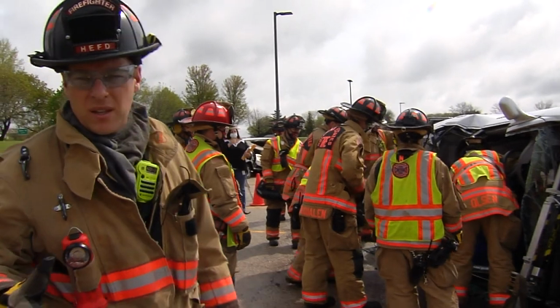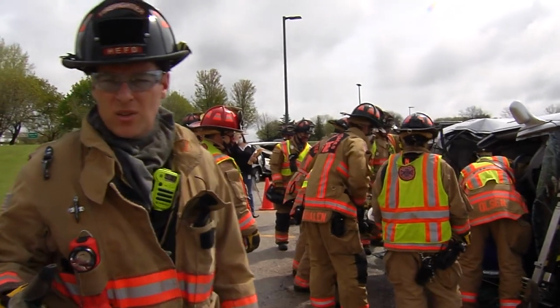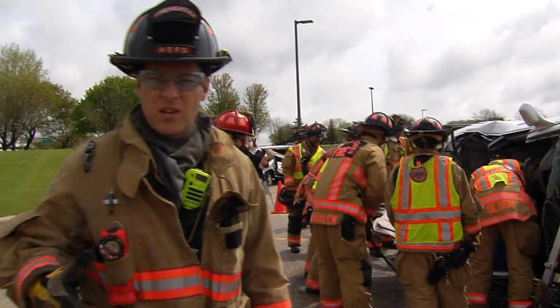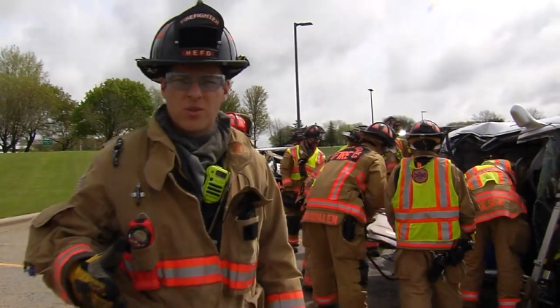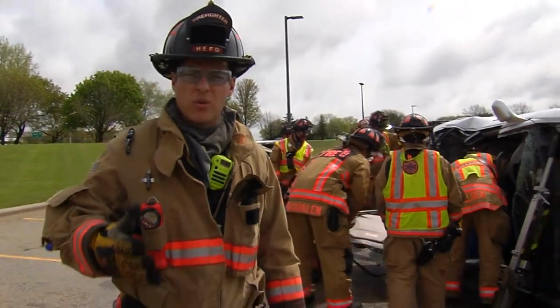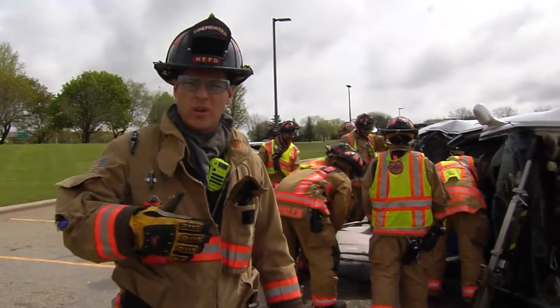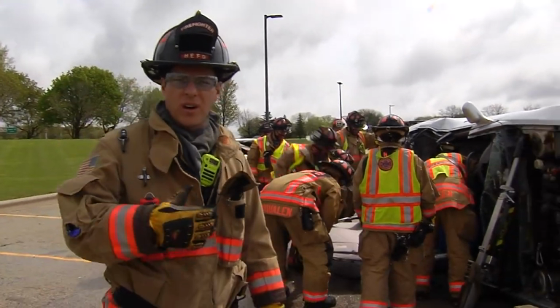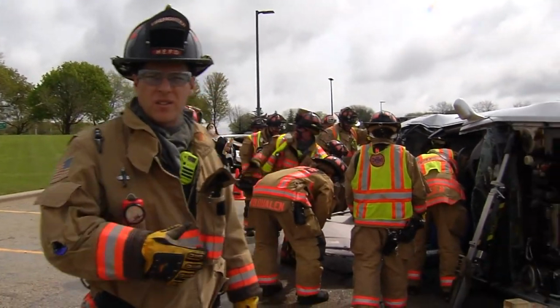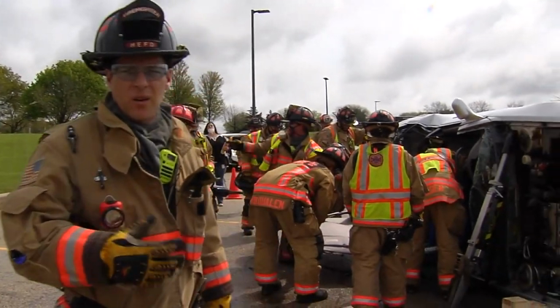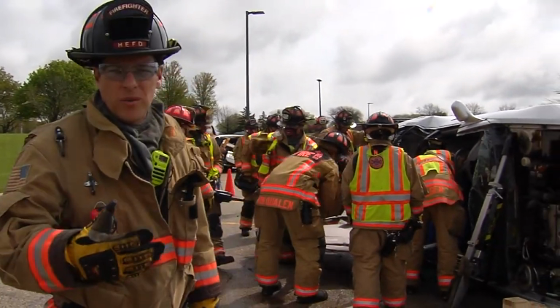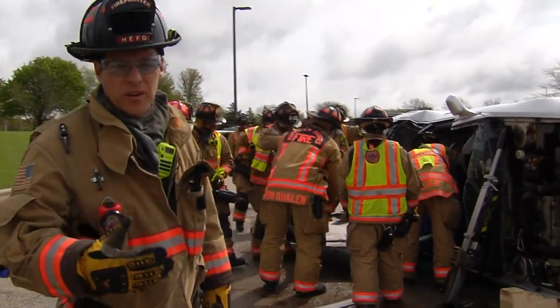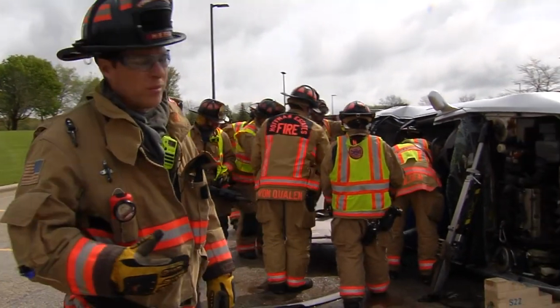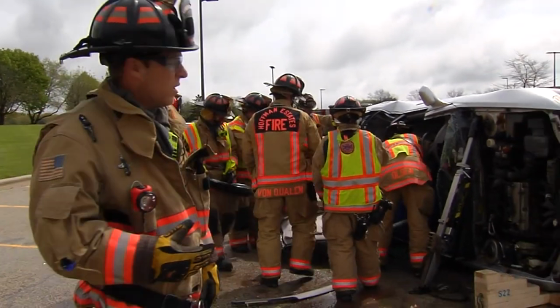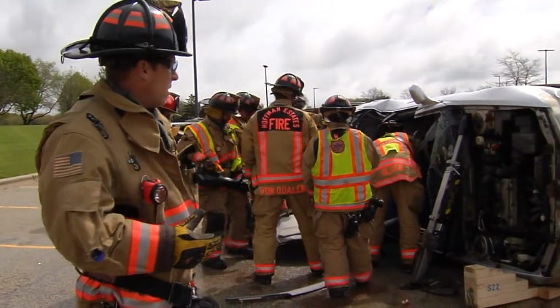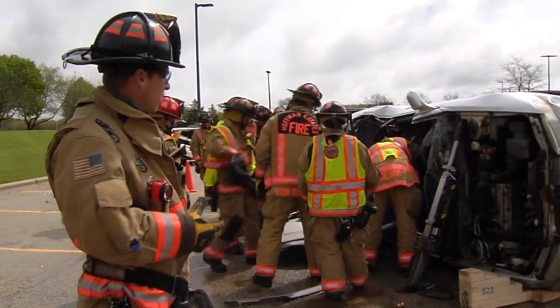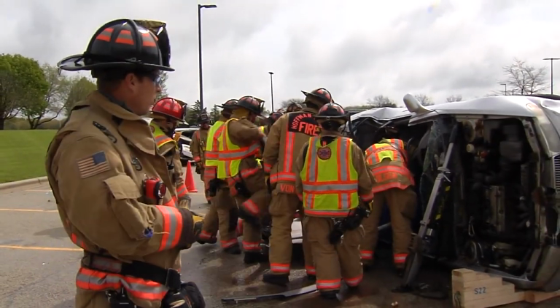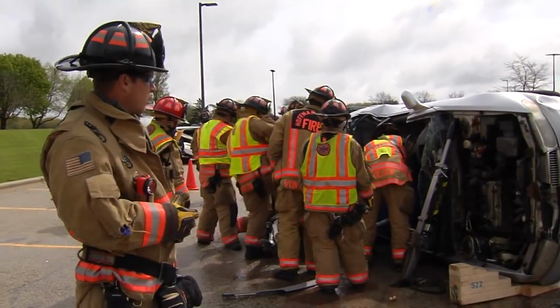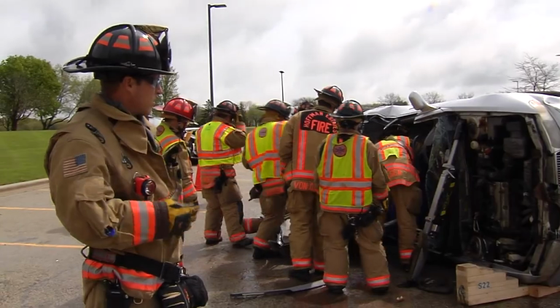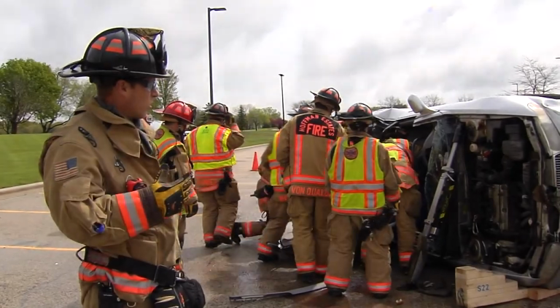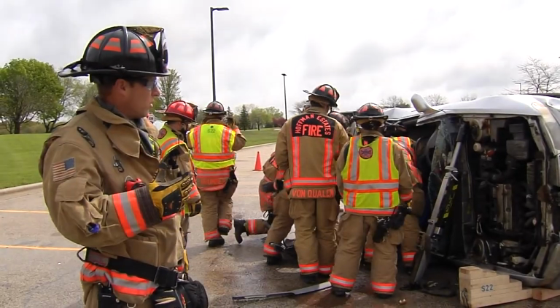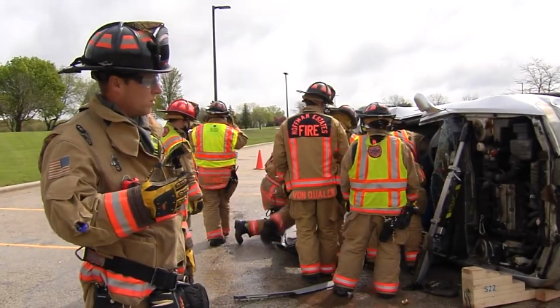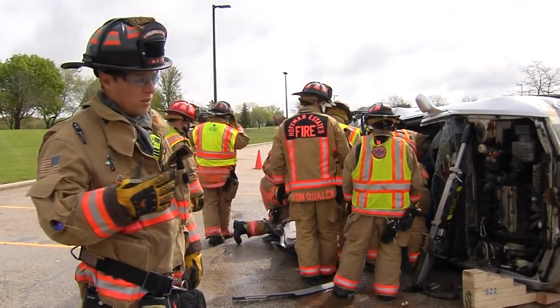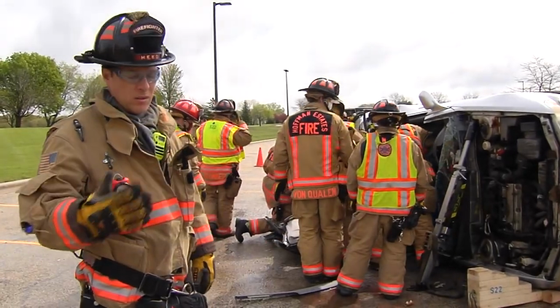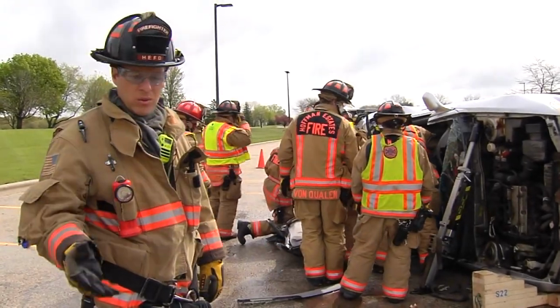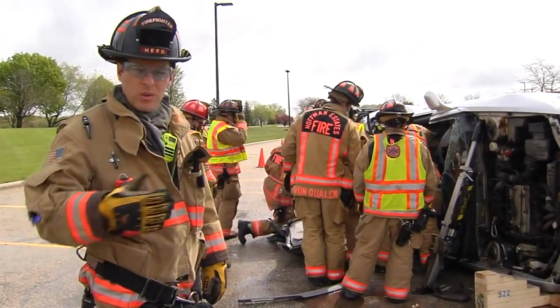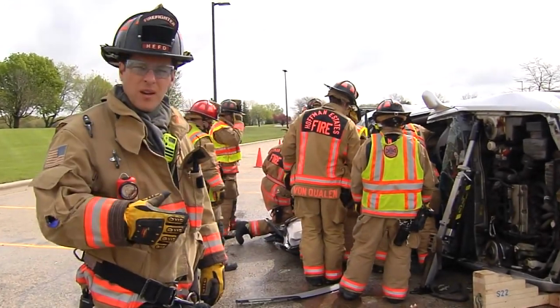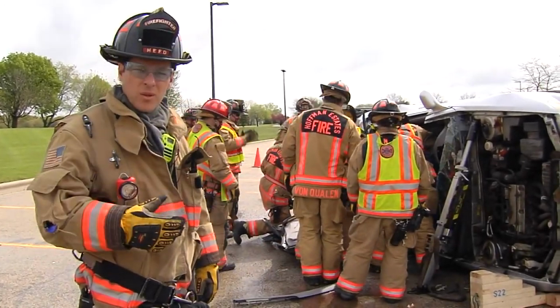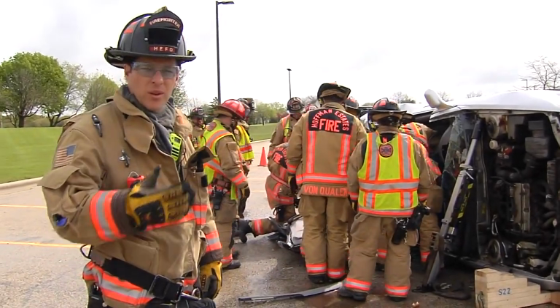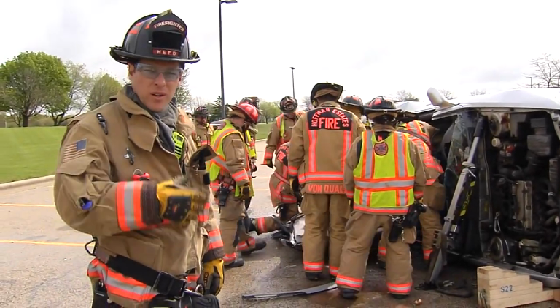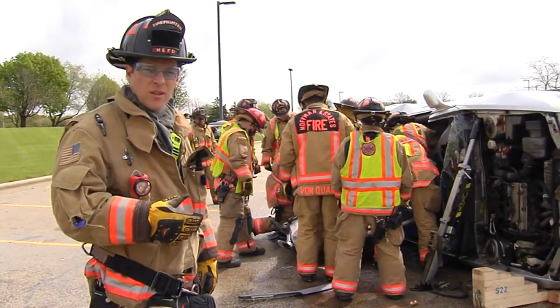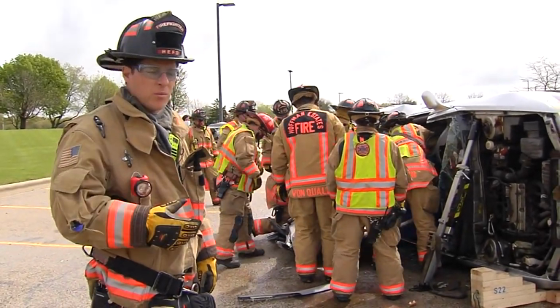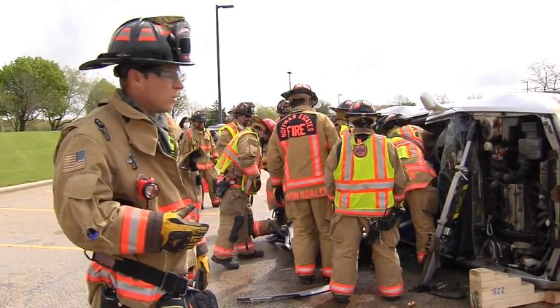Basic extrication drill, one car on its side, one victim. The goal is to get some more tool time so everyone gets their hands on some tools.